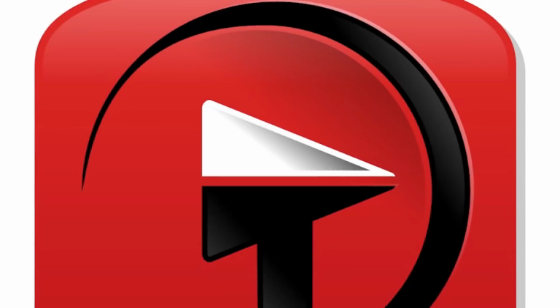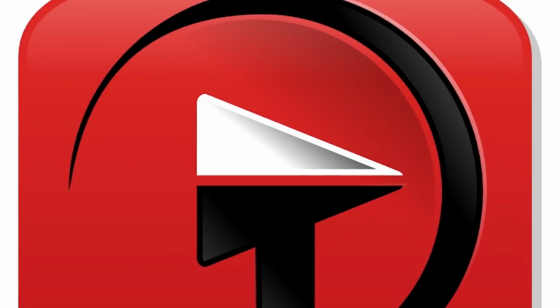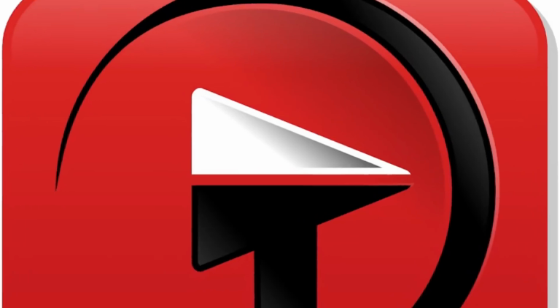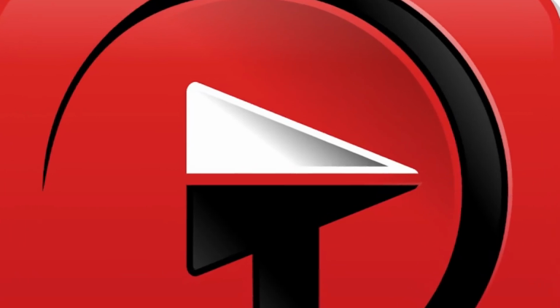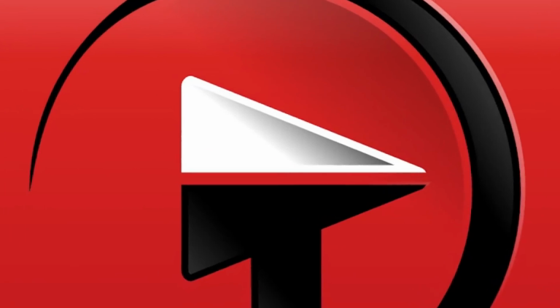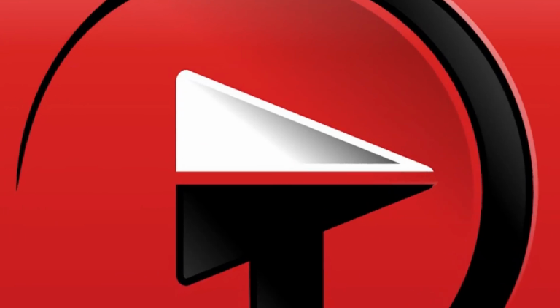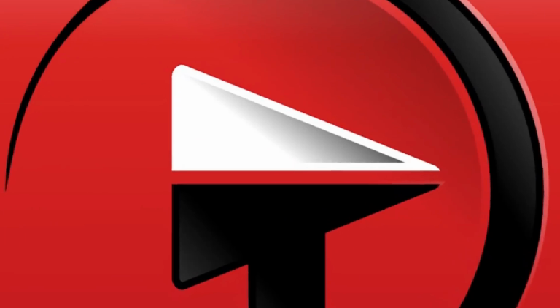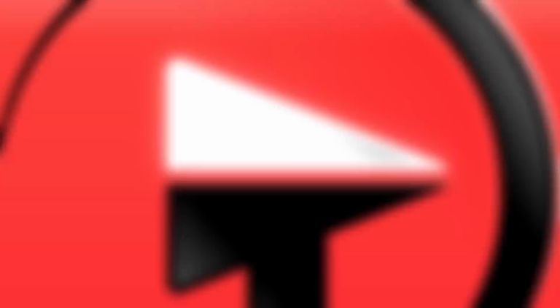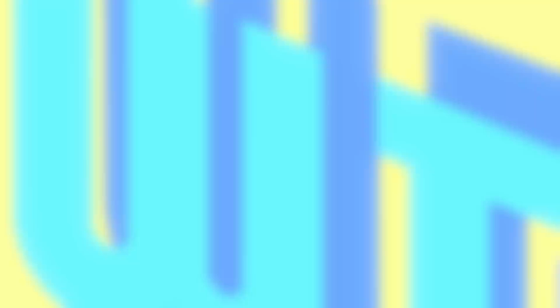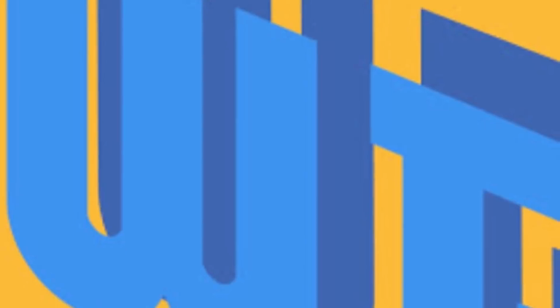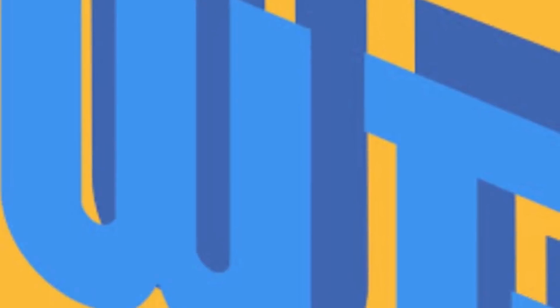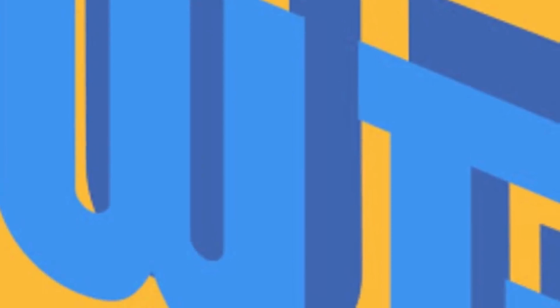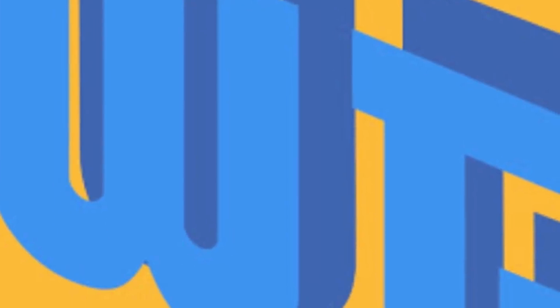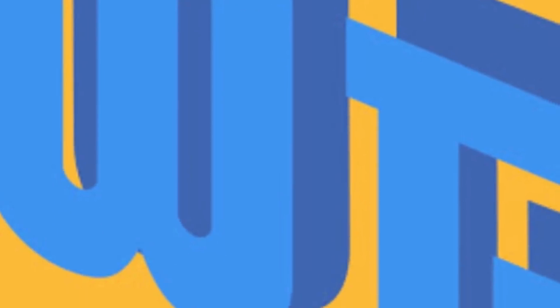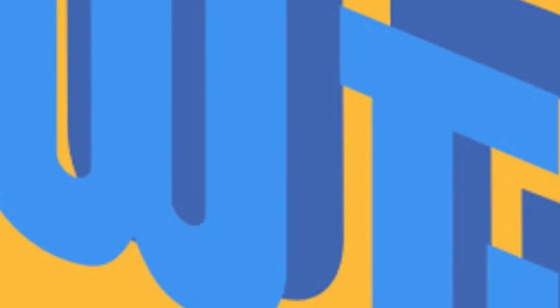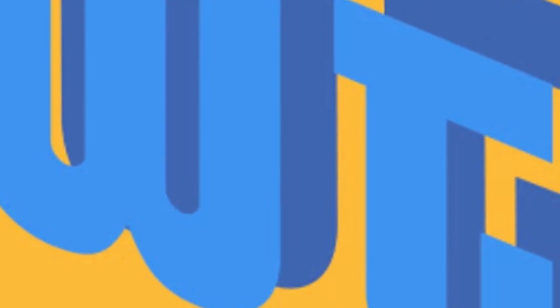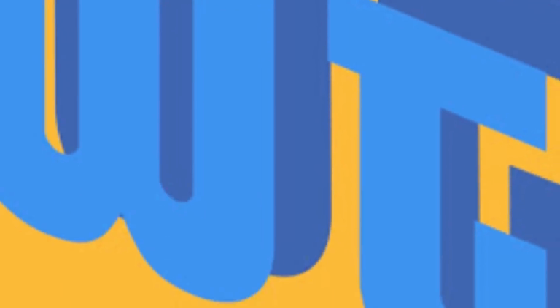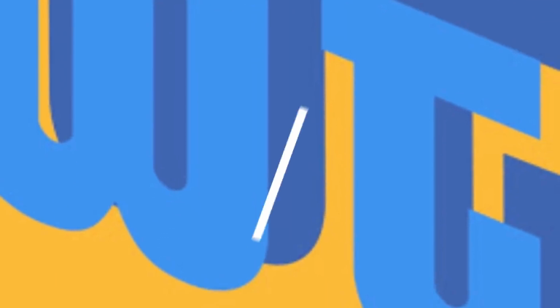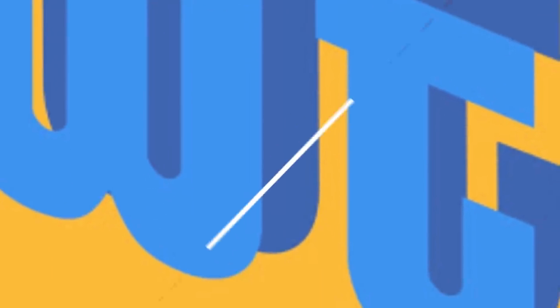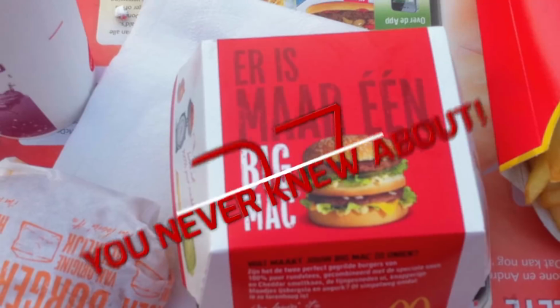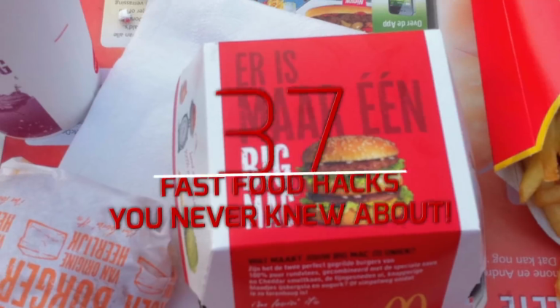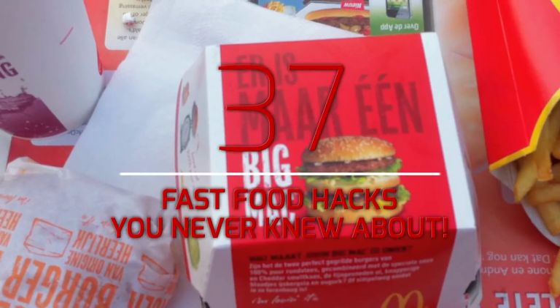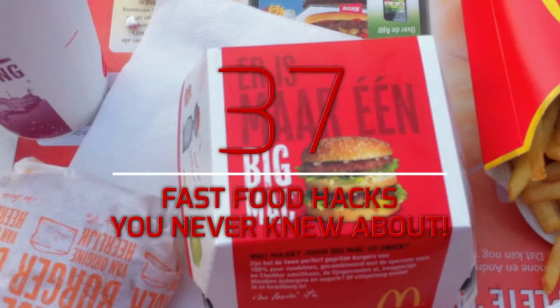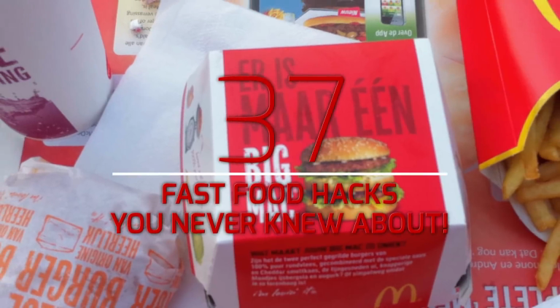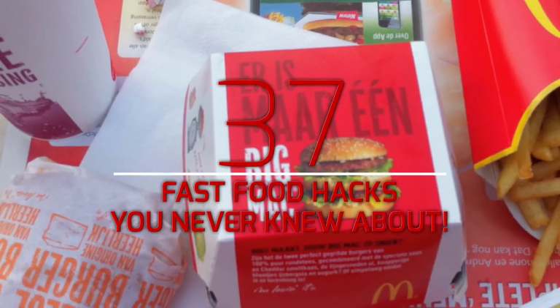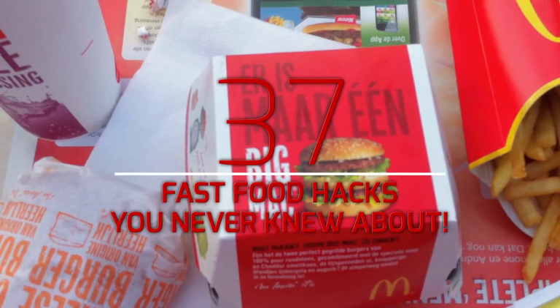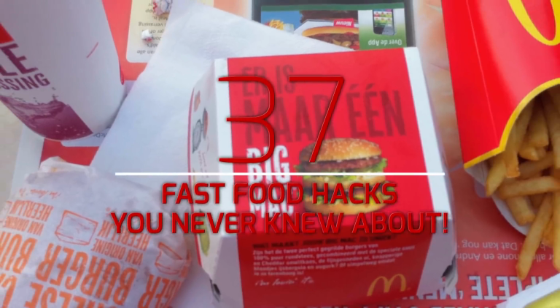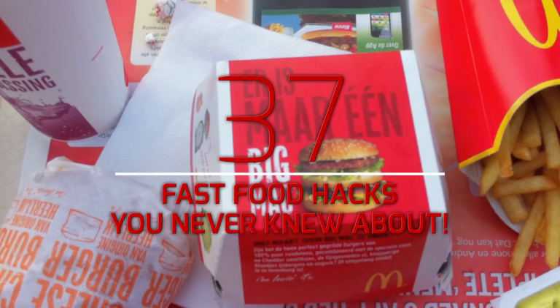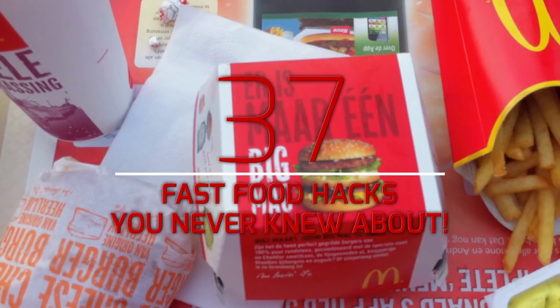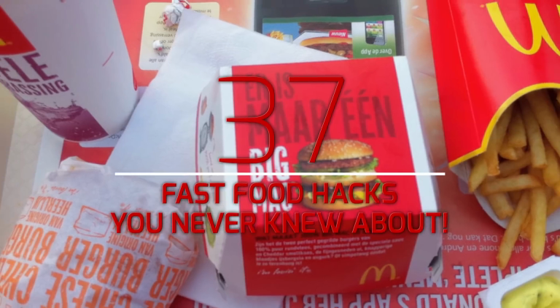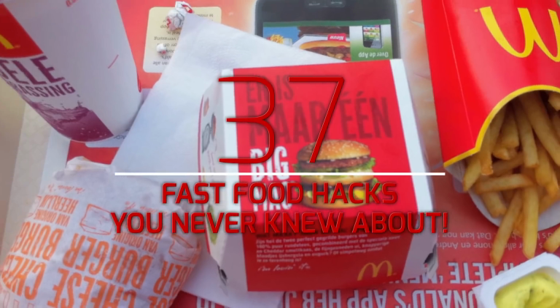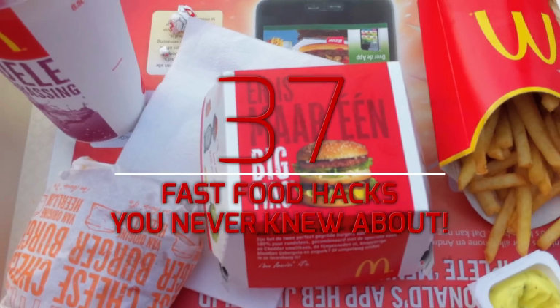Welcome back to Teltanic. This is Watch Talk Bit, coming at you with 37 fast food hacks you never knew about.